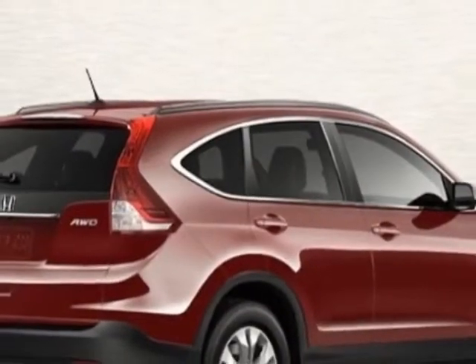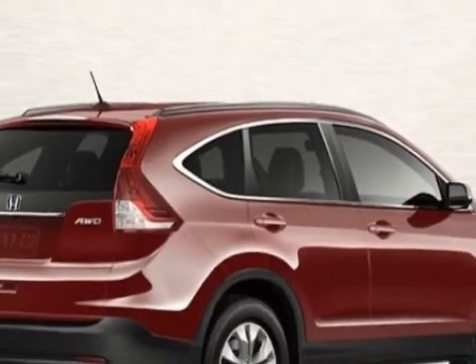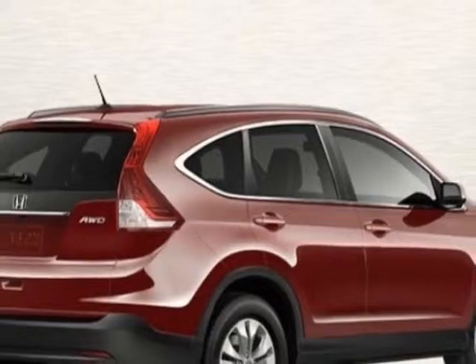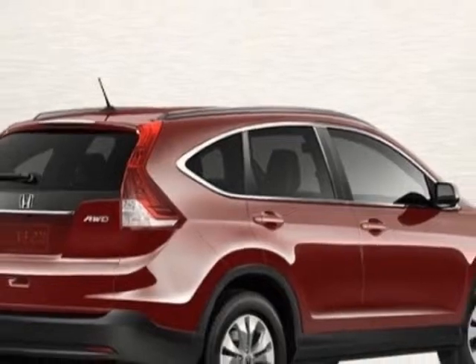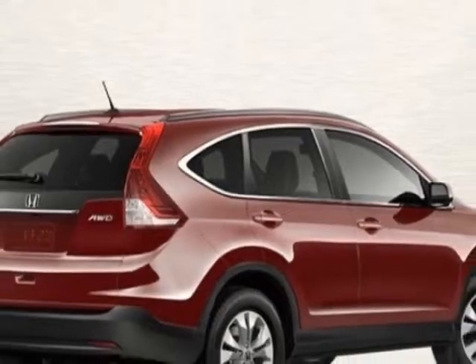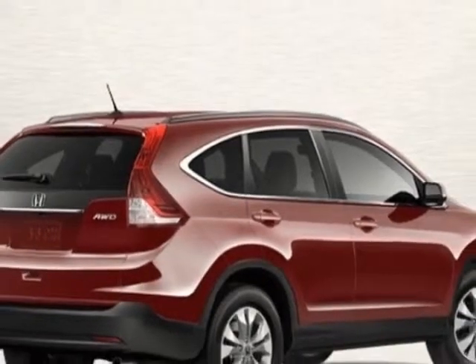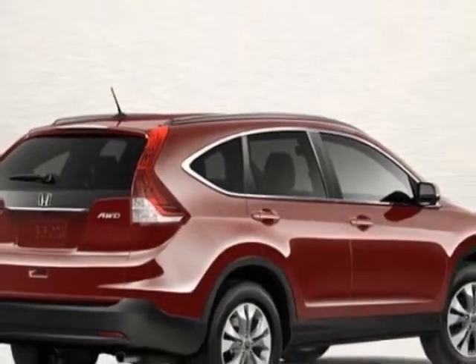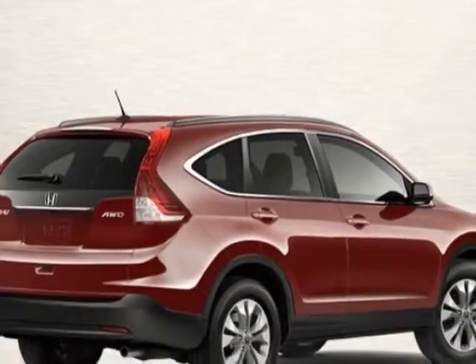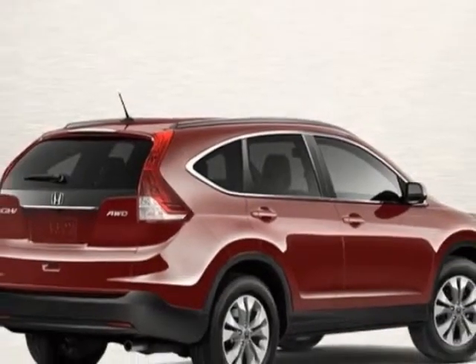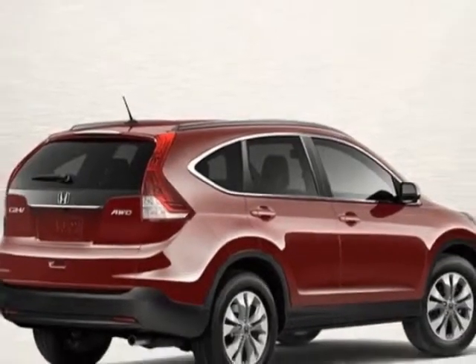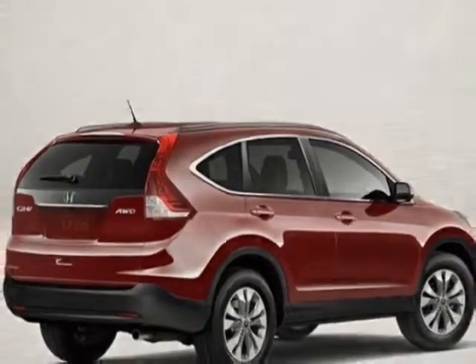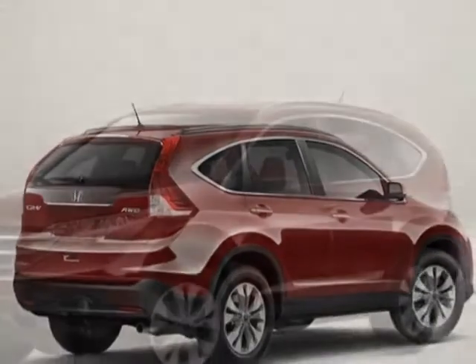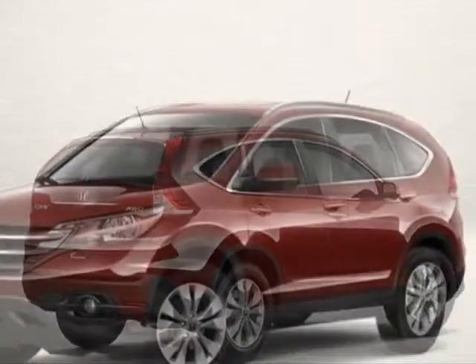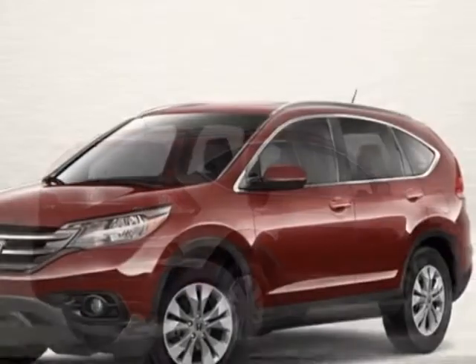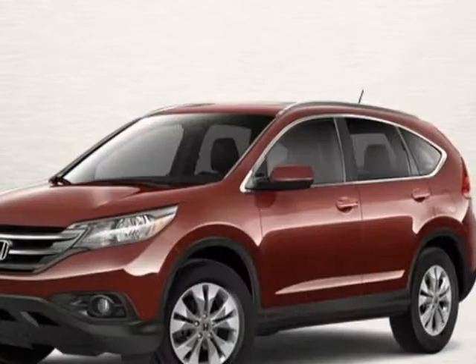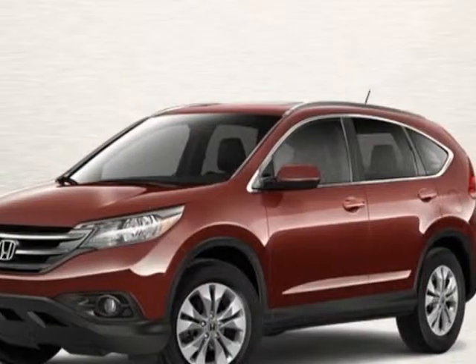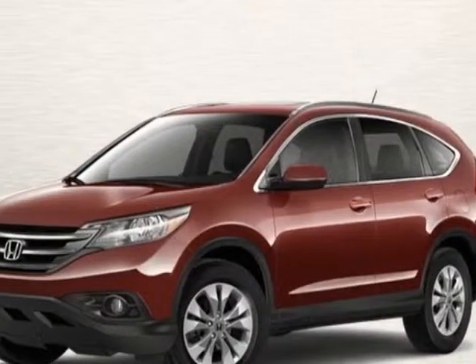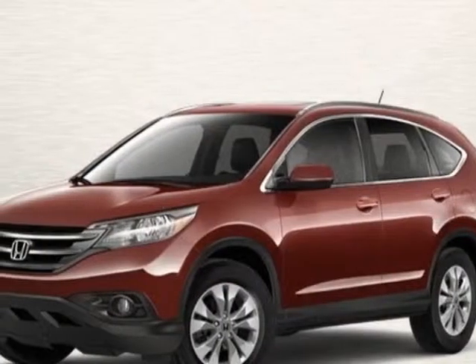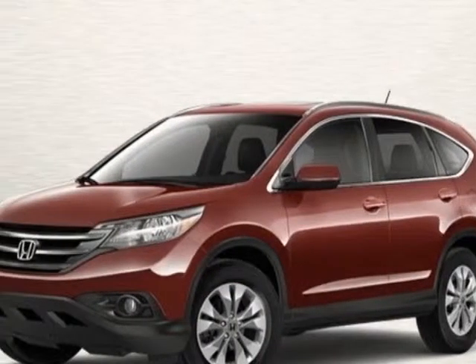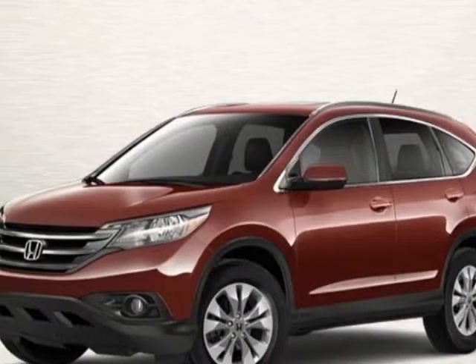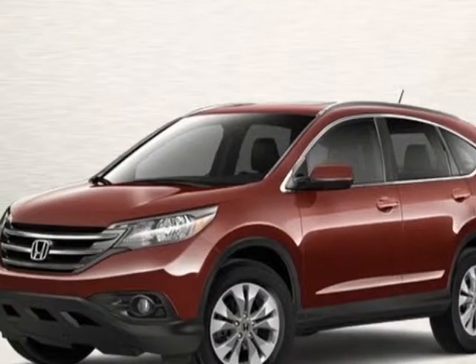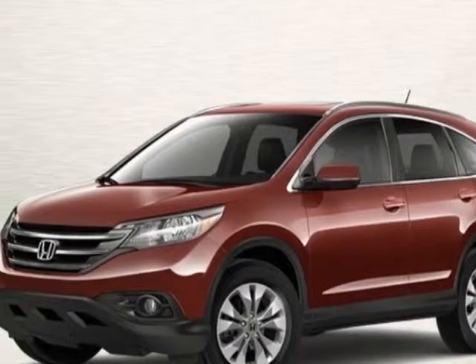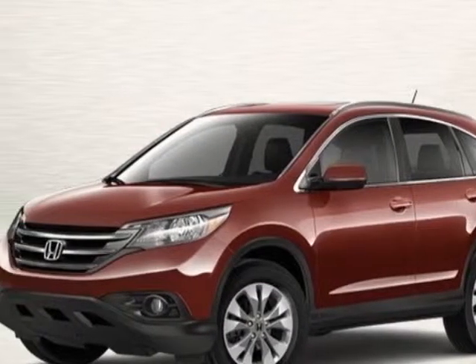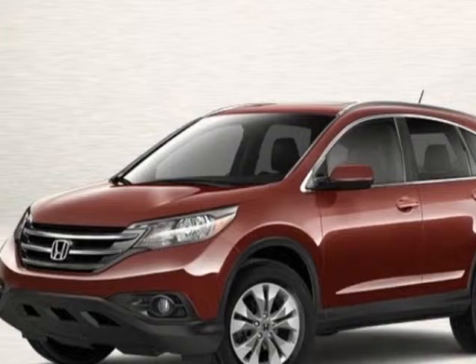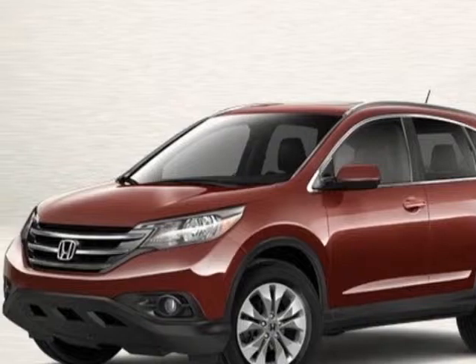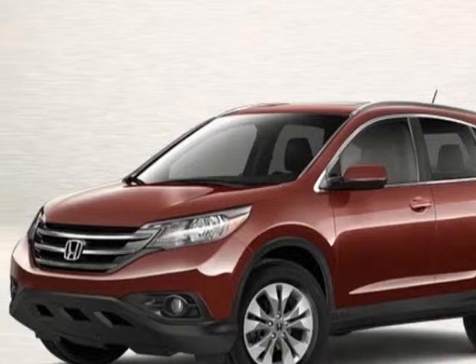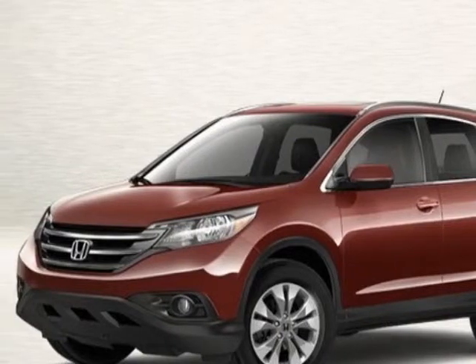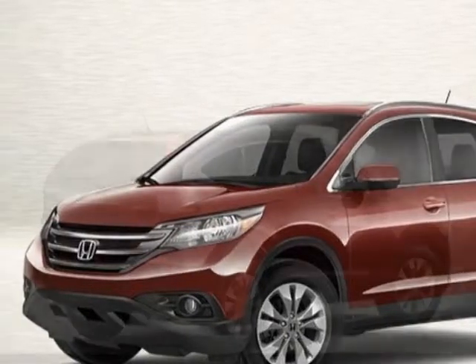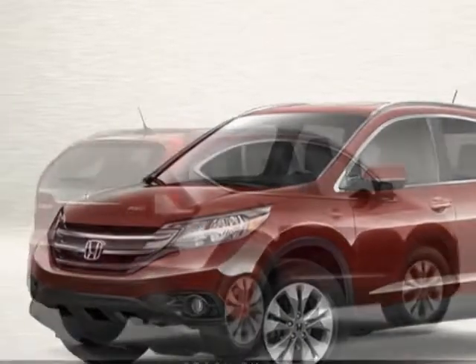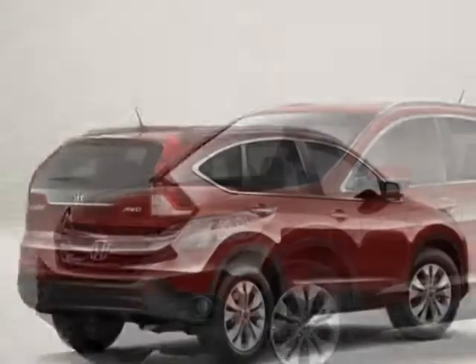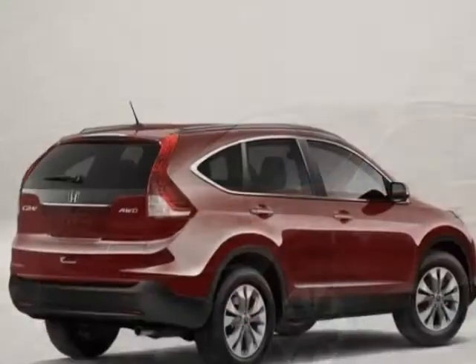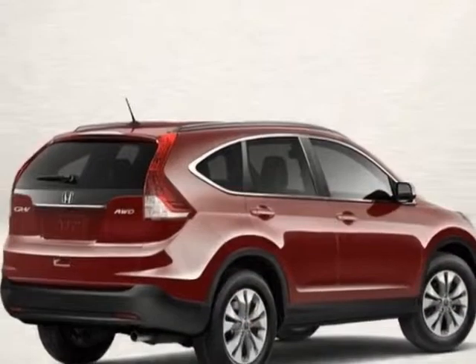Call 888-832-0844 or email our friendly sales staff today to schedule a test drive.